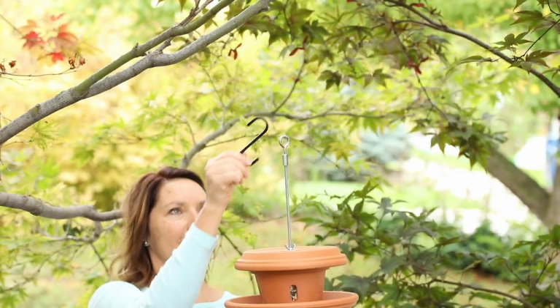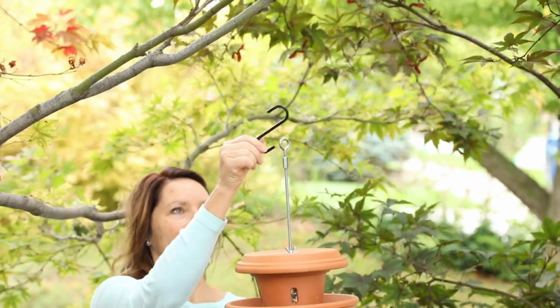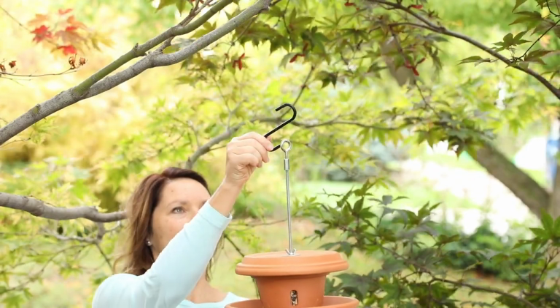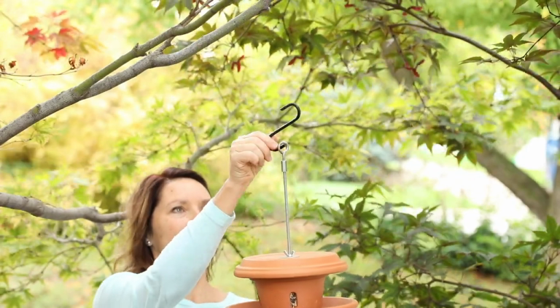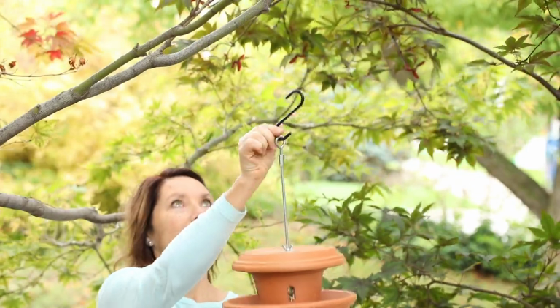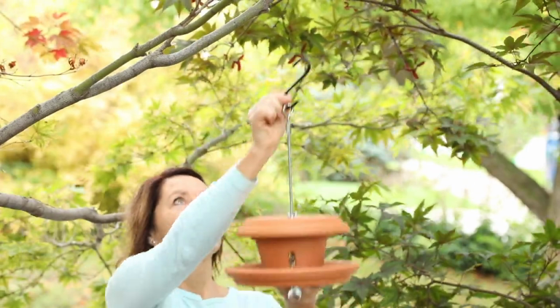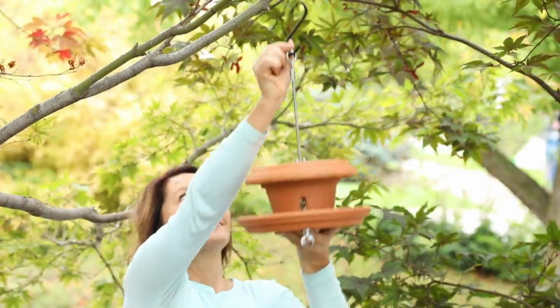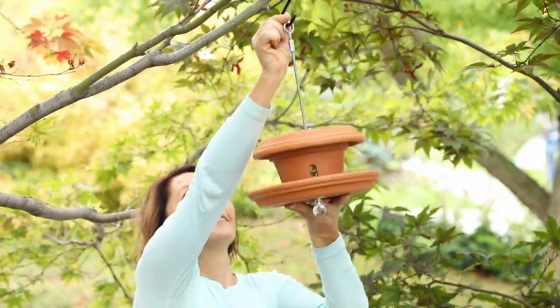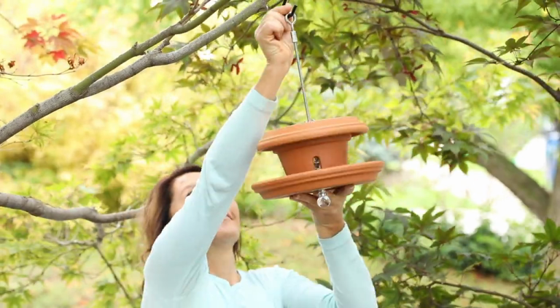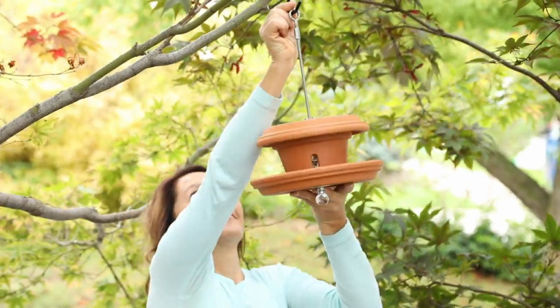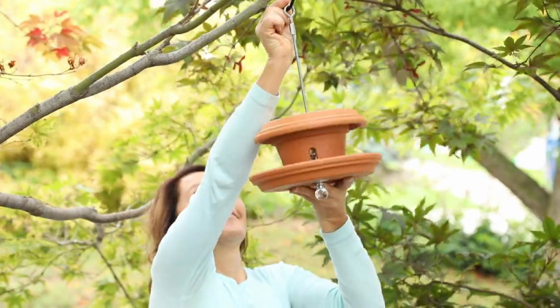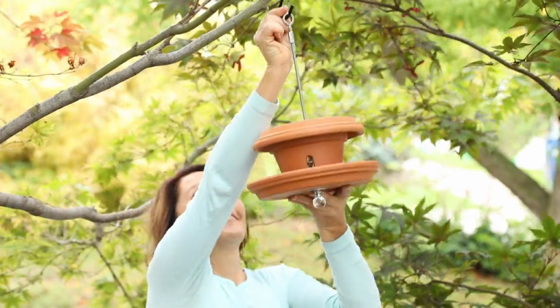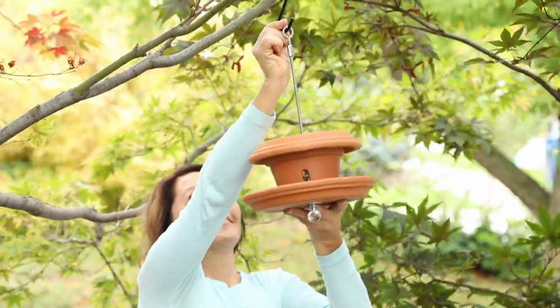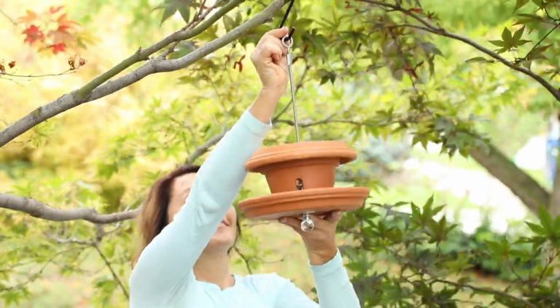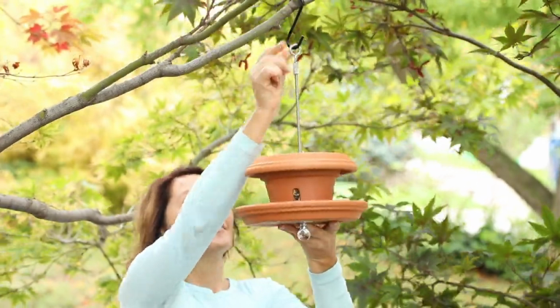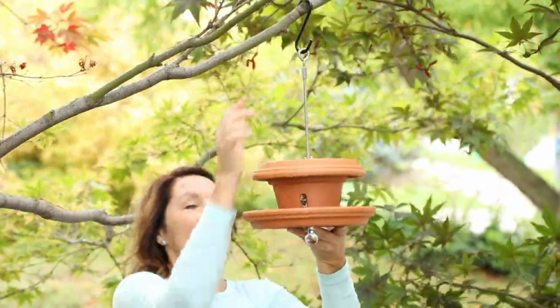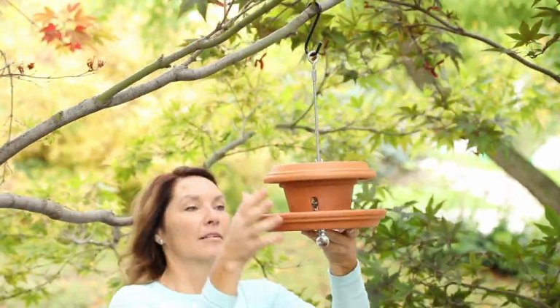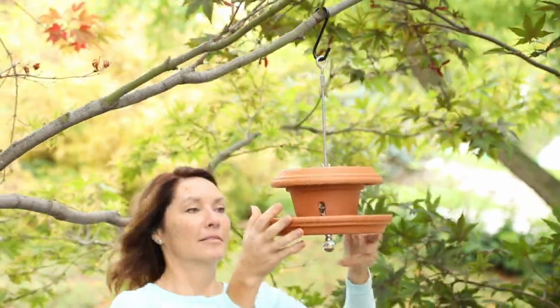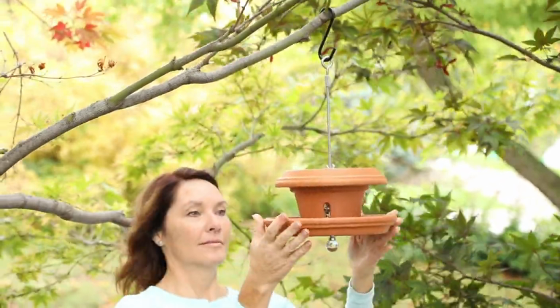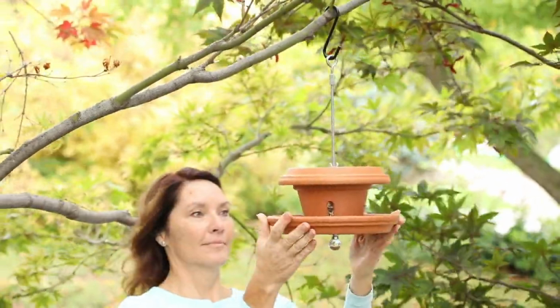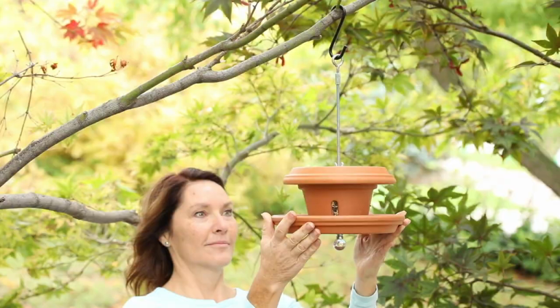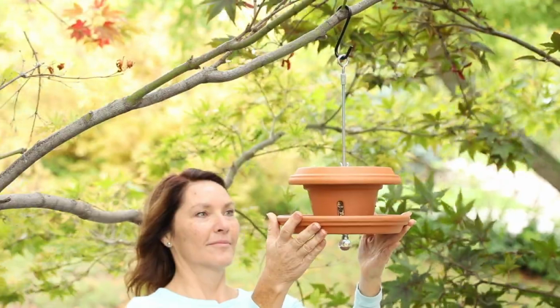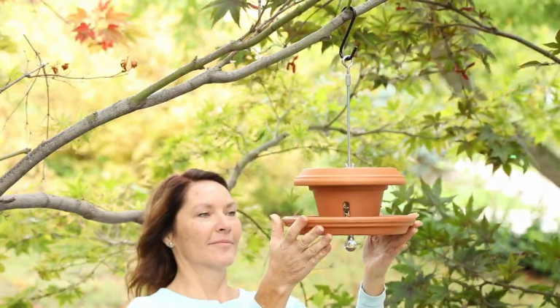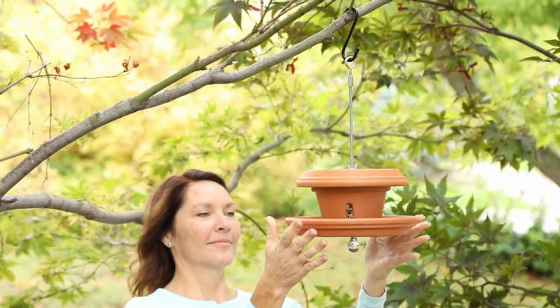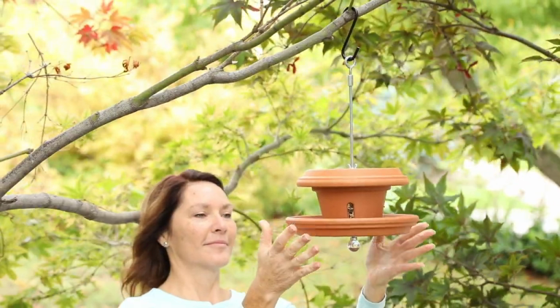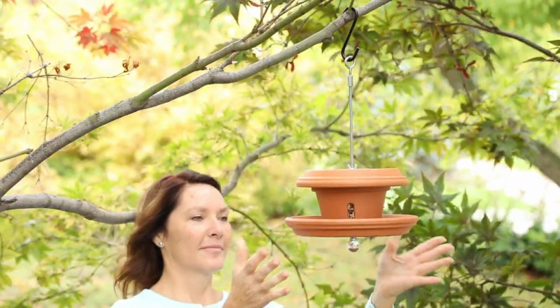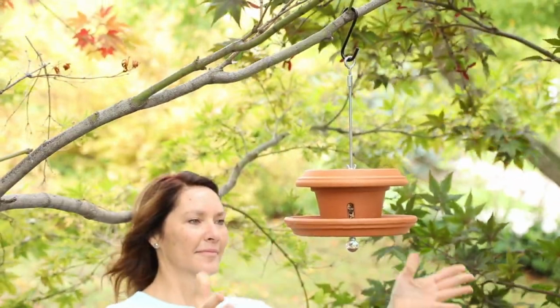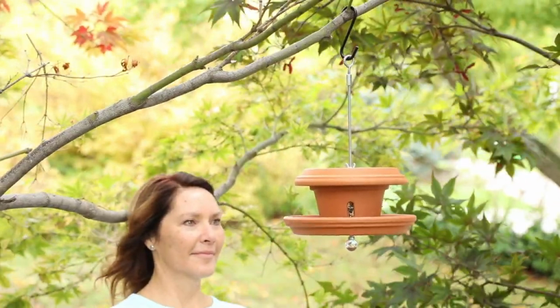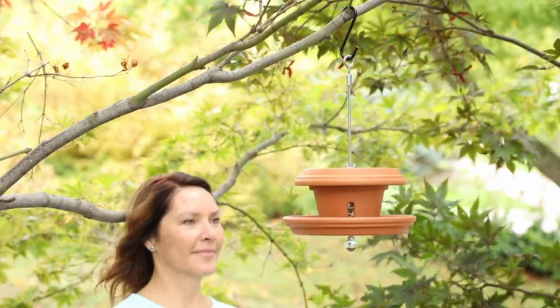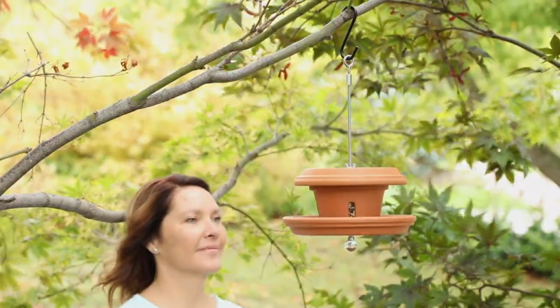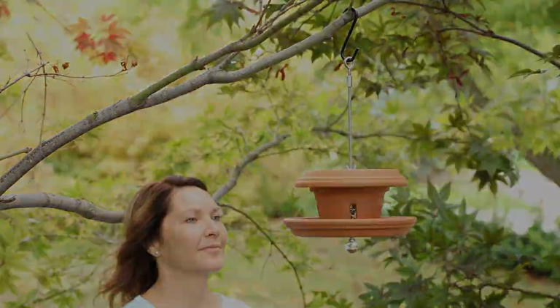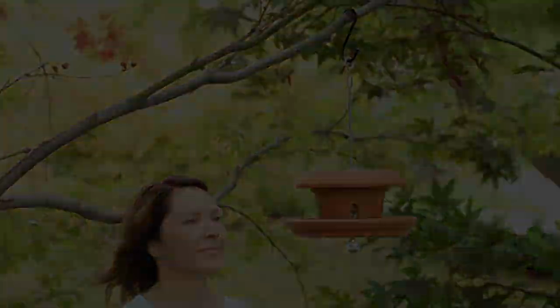This bird feeder is a cinch to make out of a simple terracotta pot and a couple of saucers. Here's how we did it.